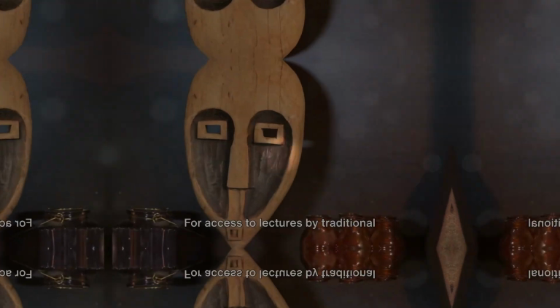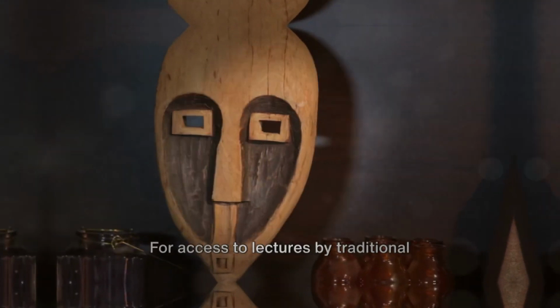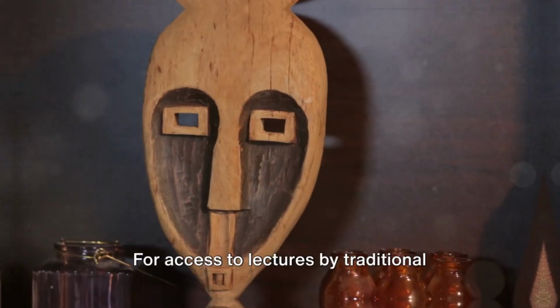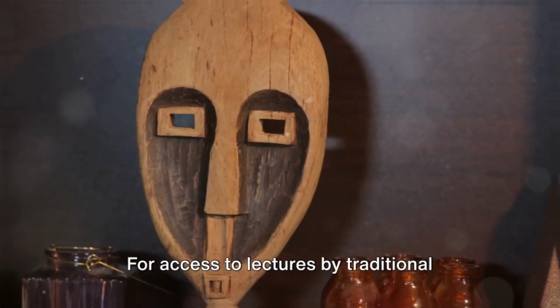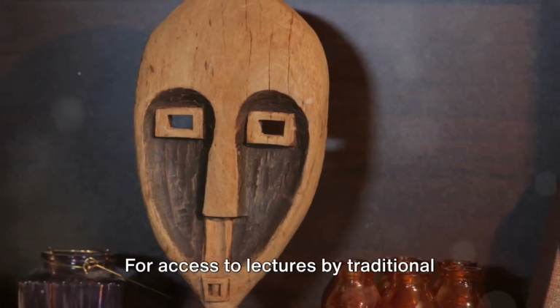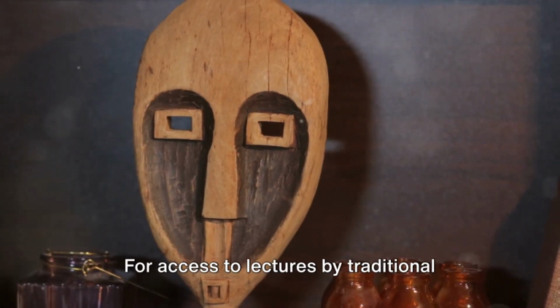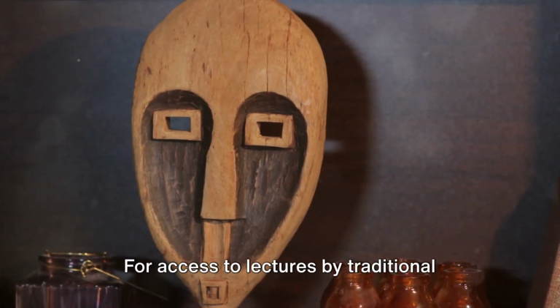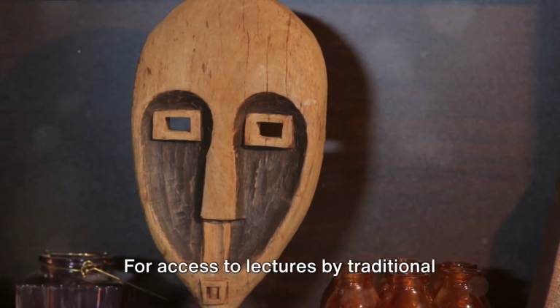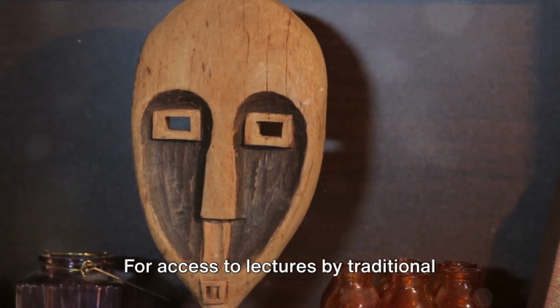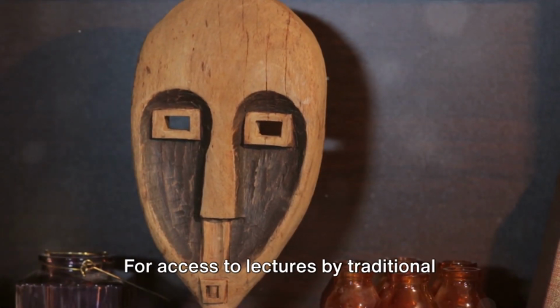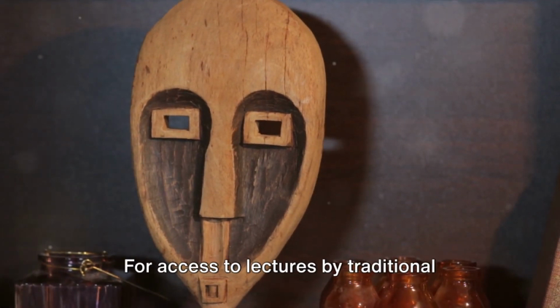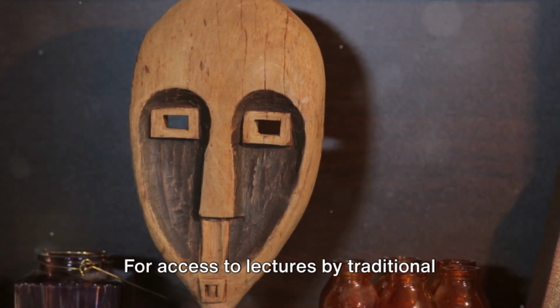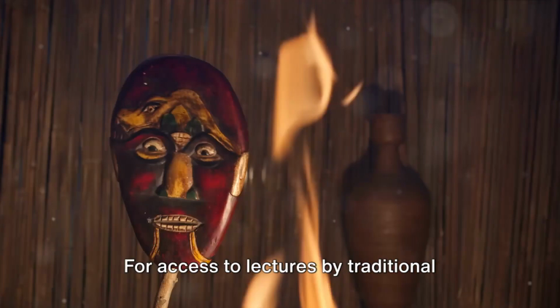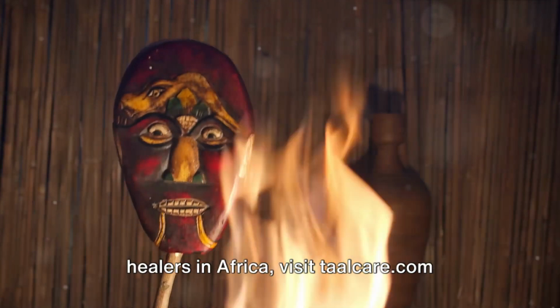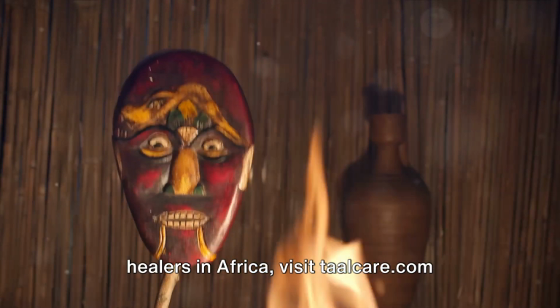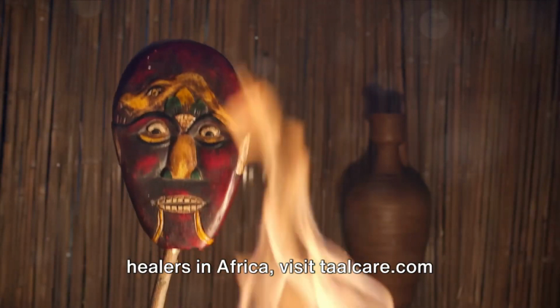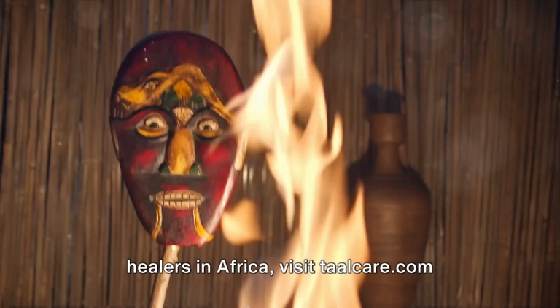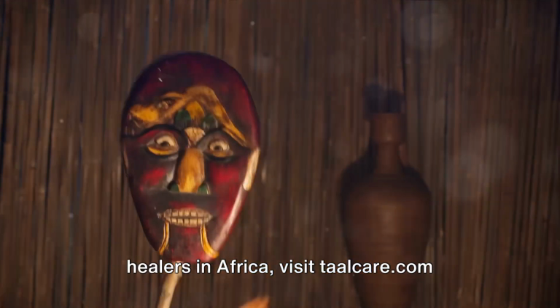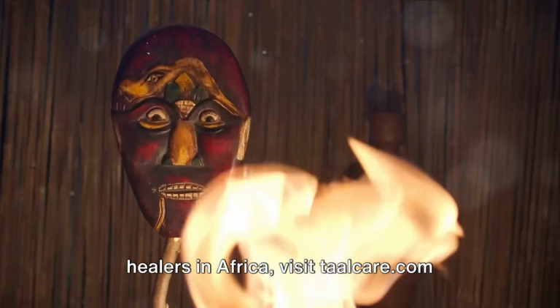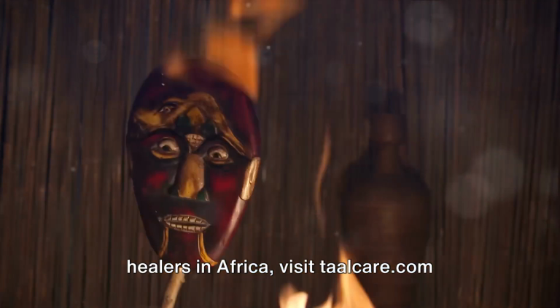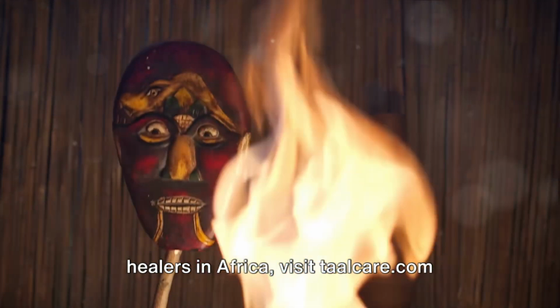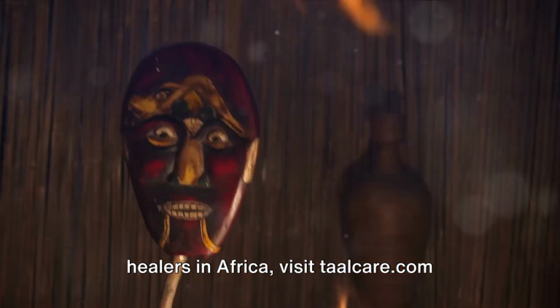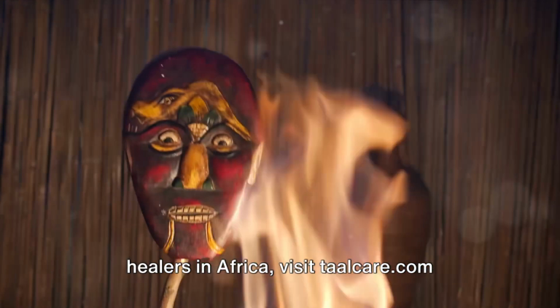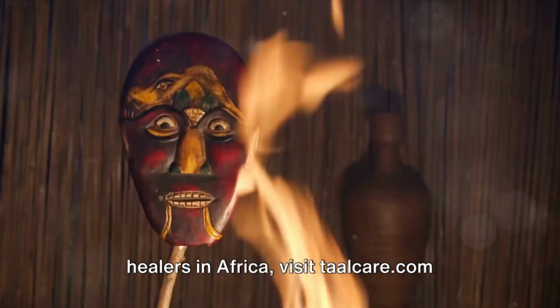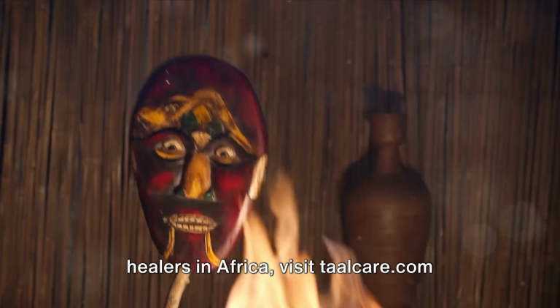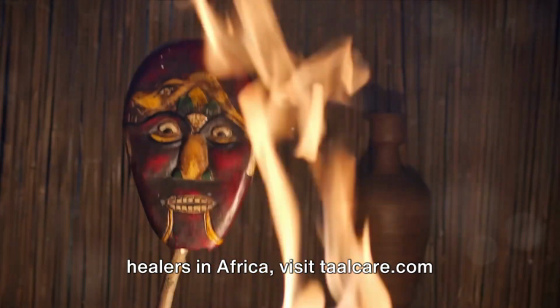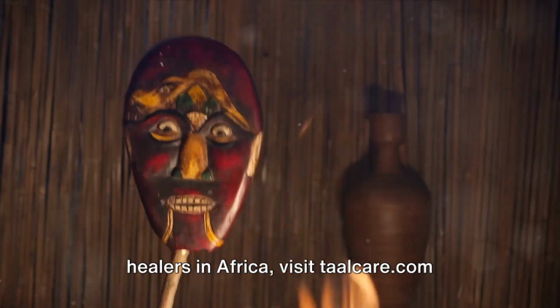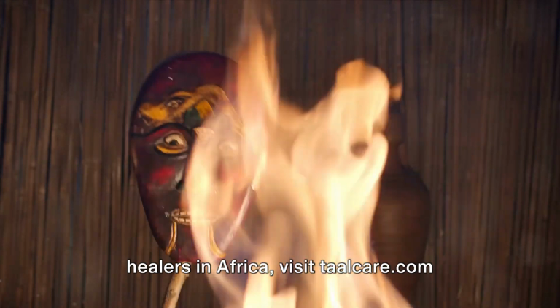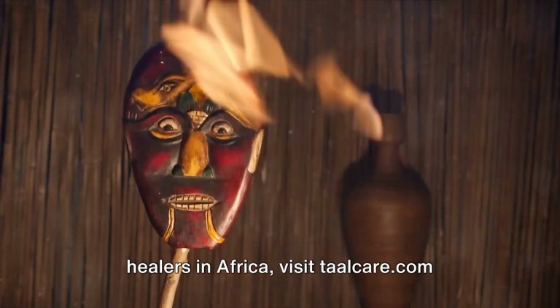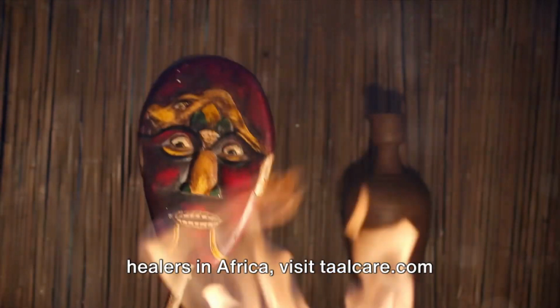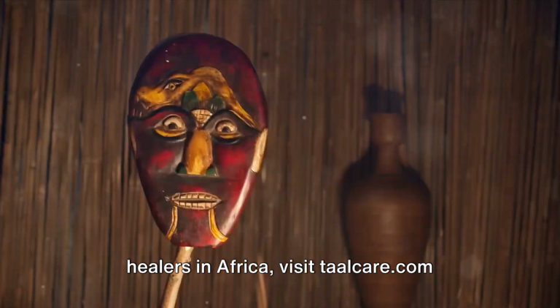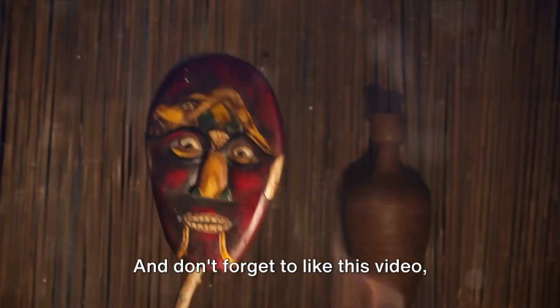For access to lectures by traditional healers in Africa, visit towelcare.com.